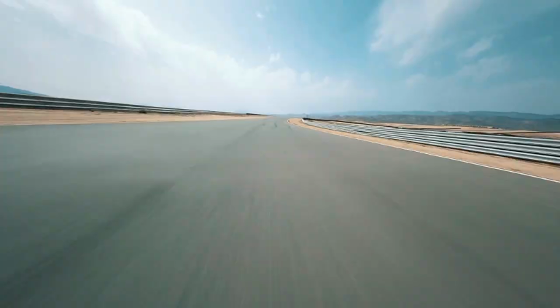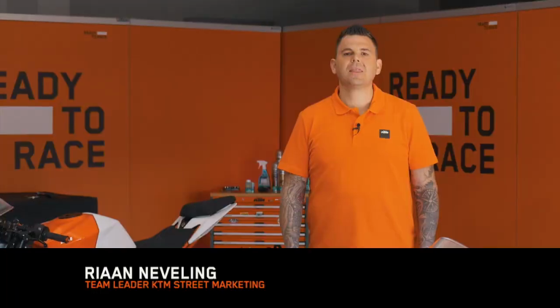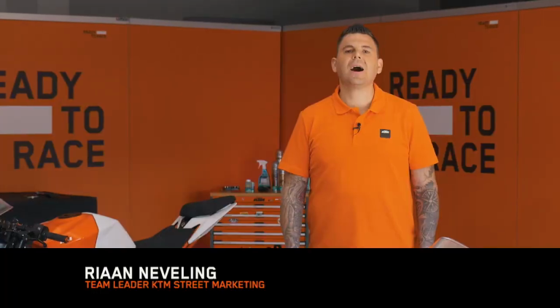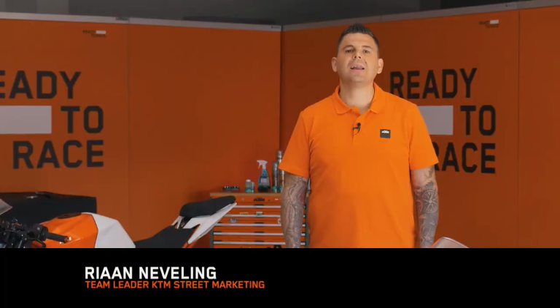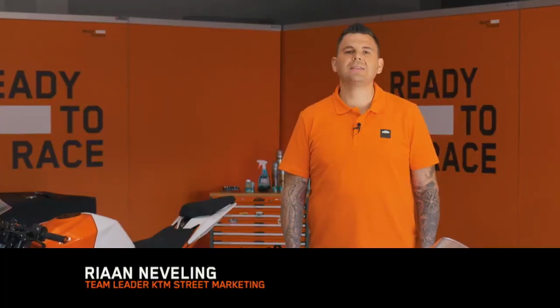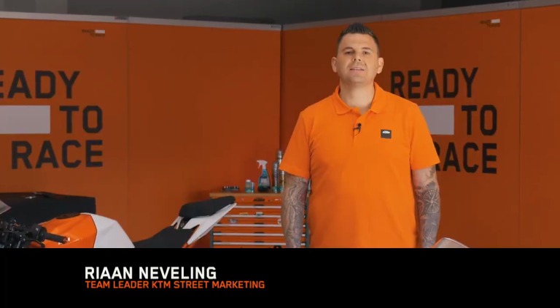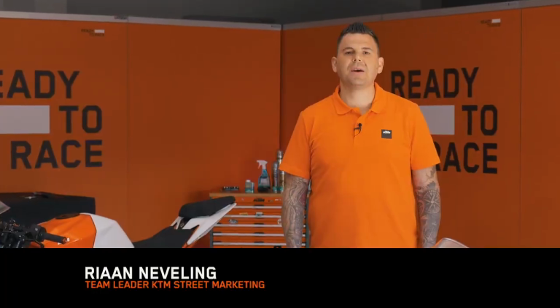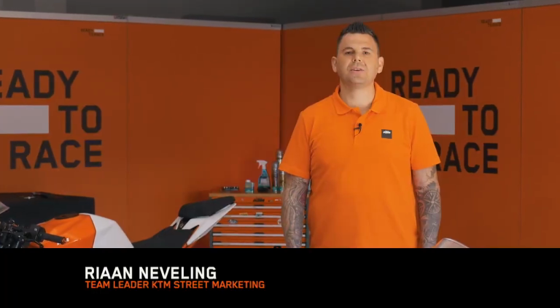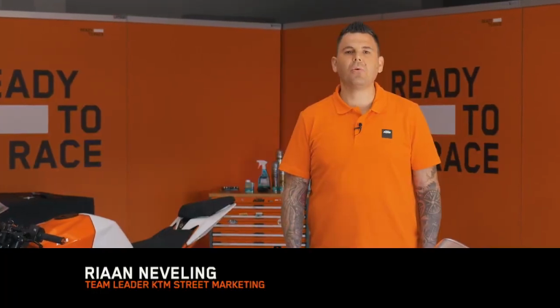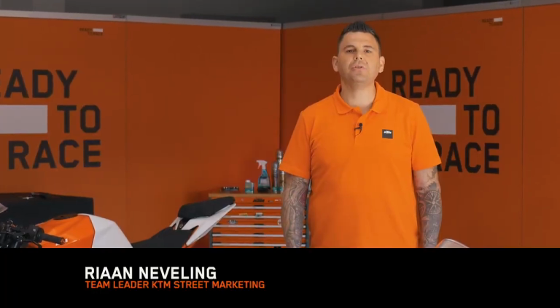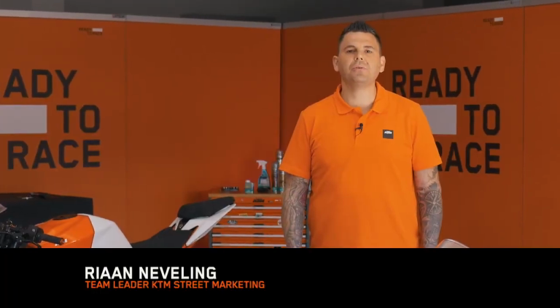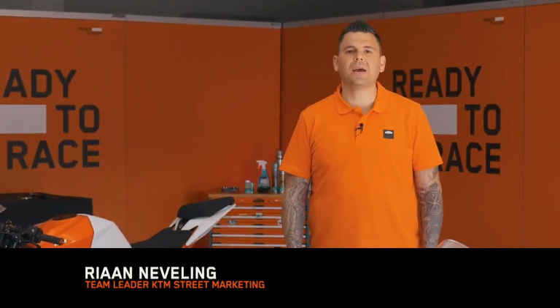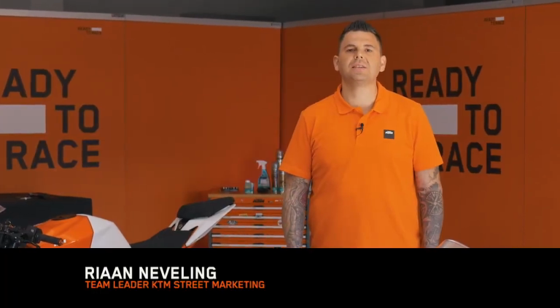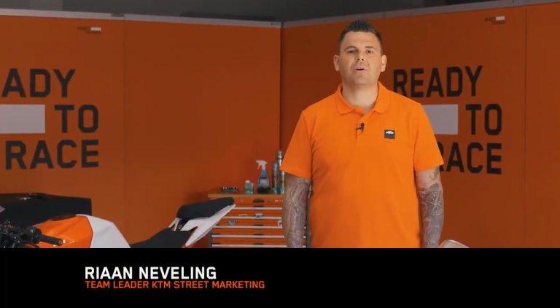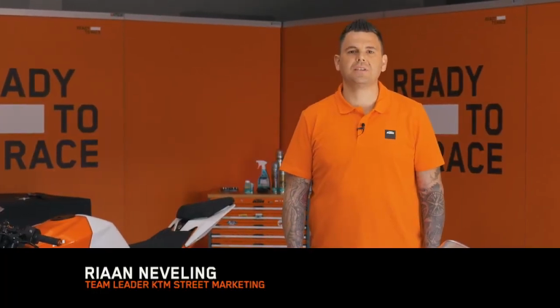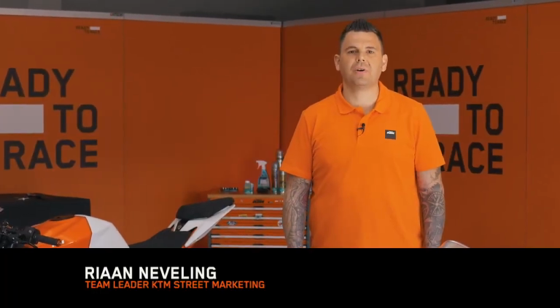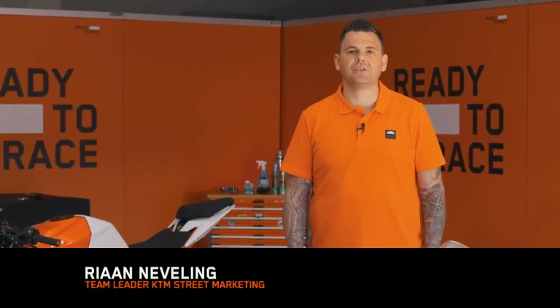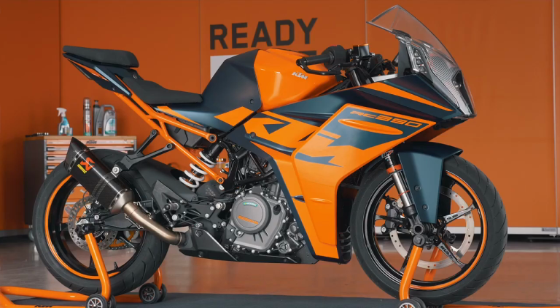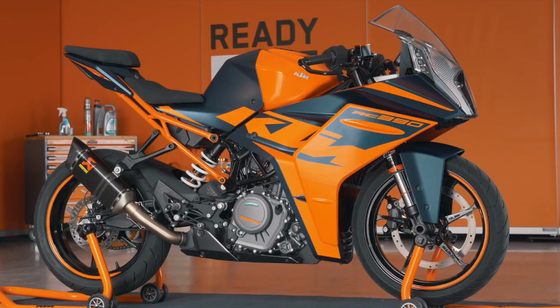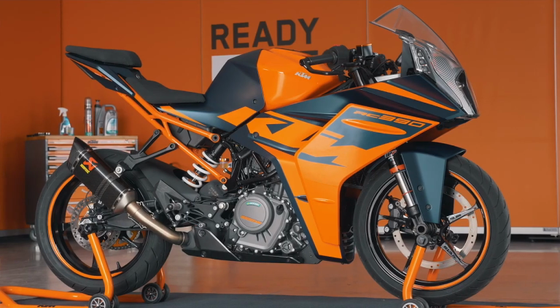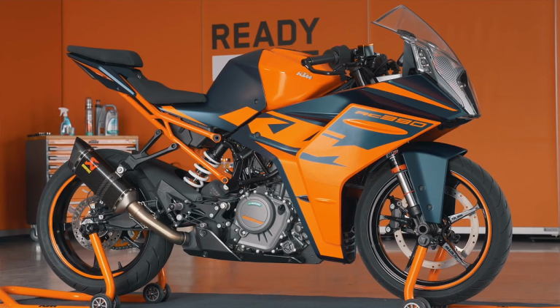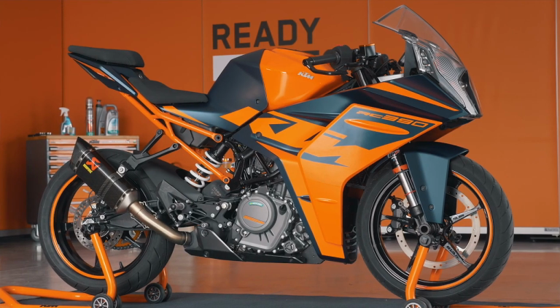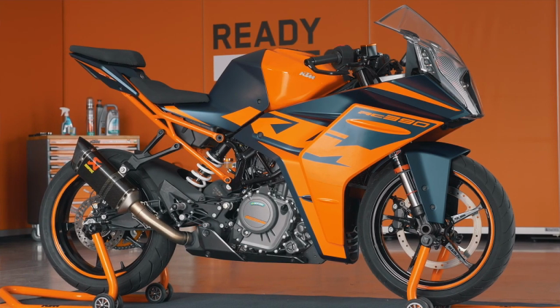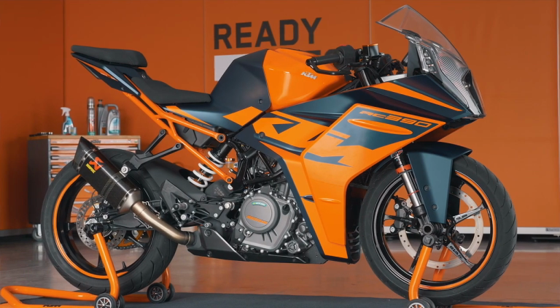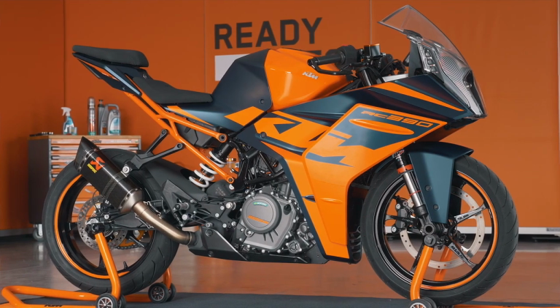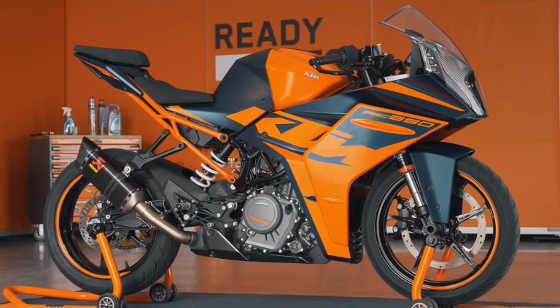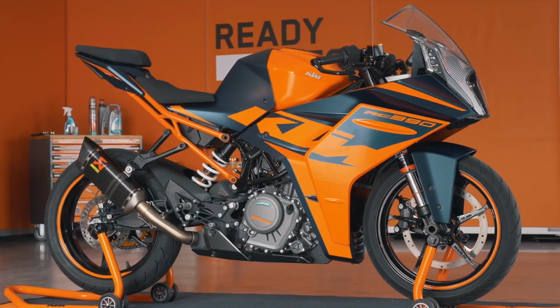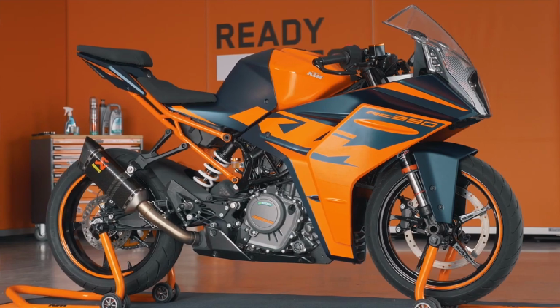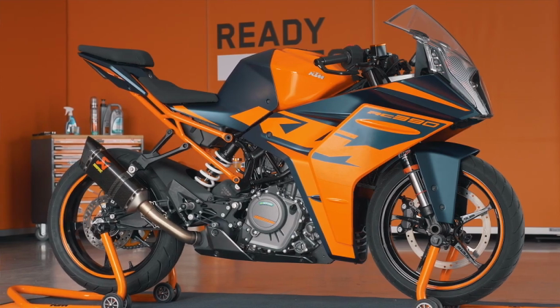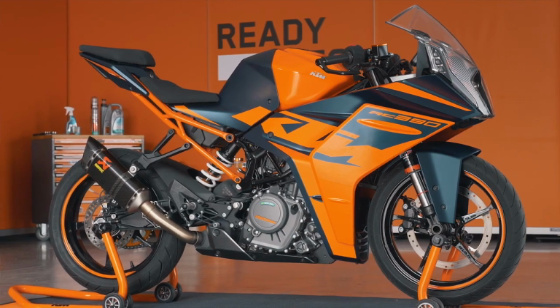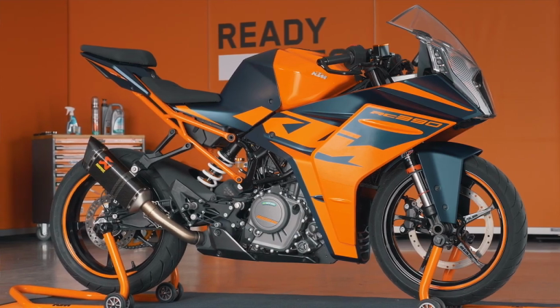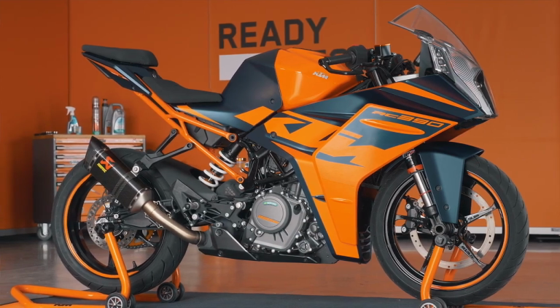The highly anticipated all-new KTM RC range — KTM's race DNA in a sports bike for the street.